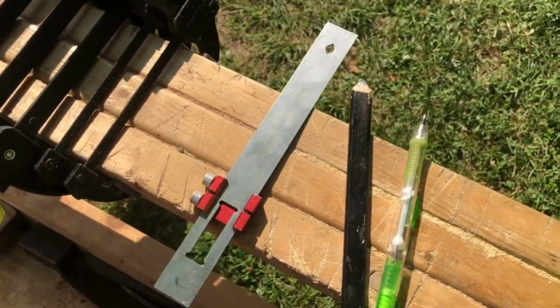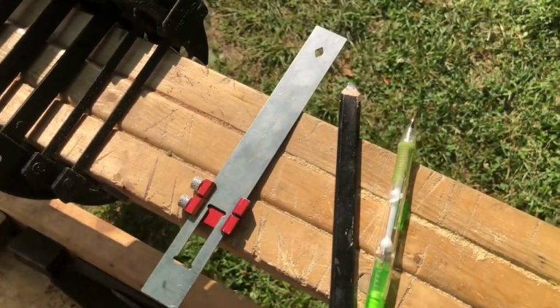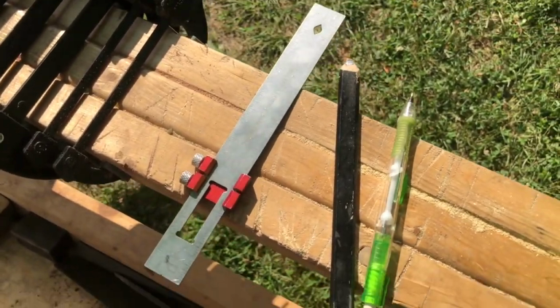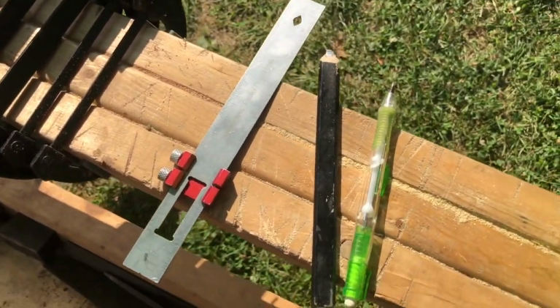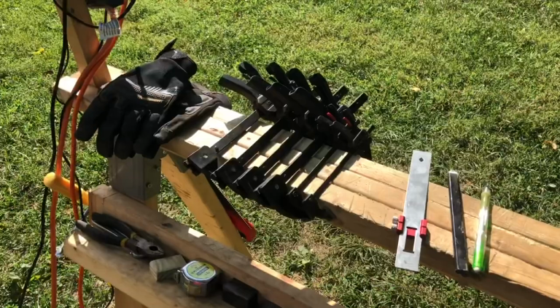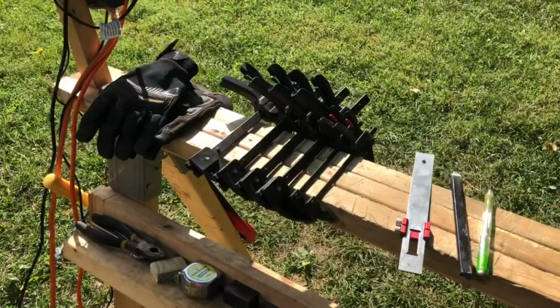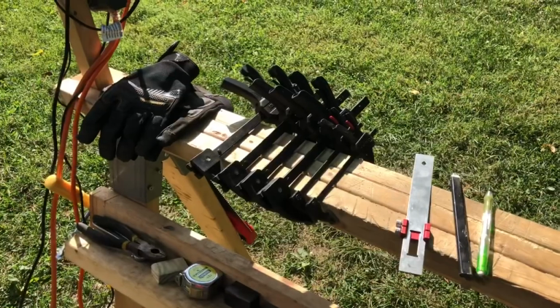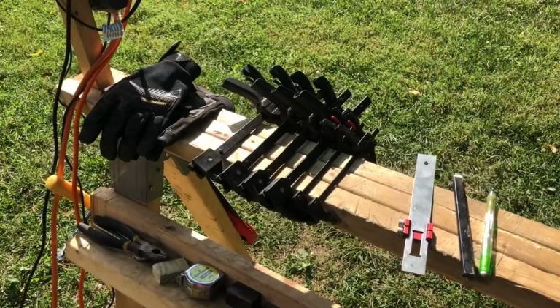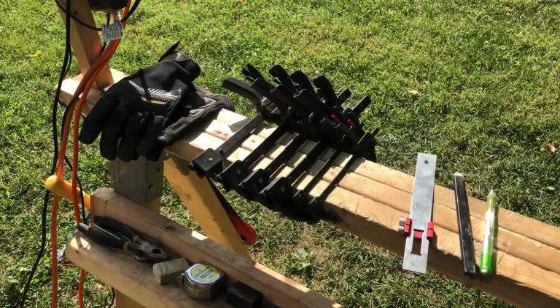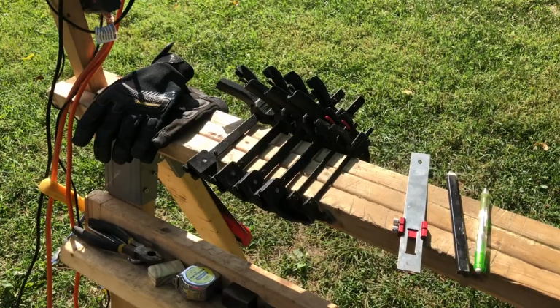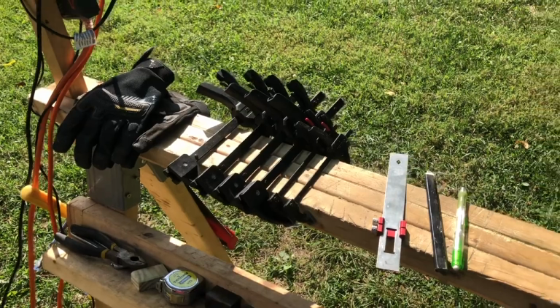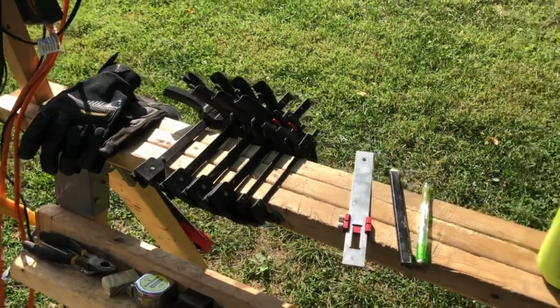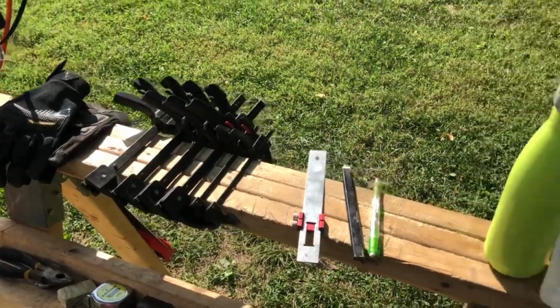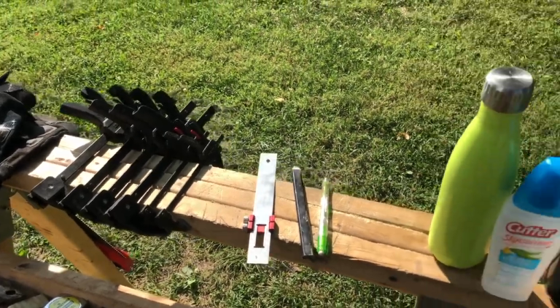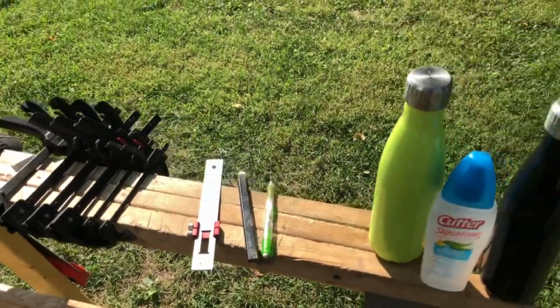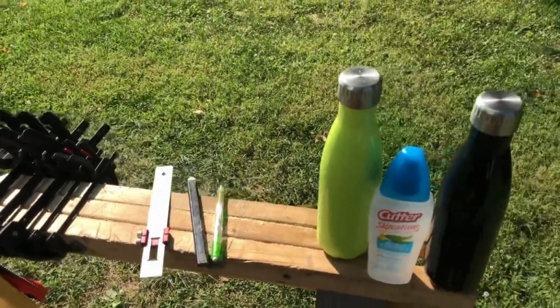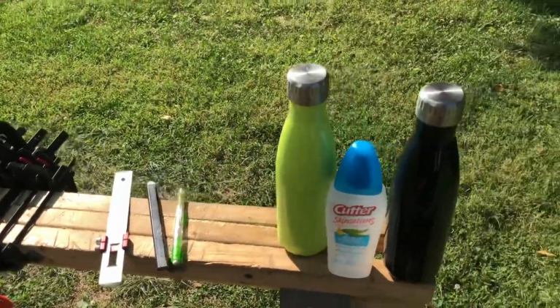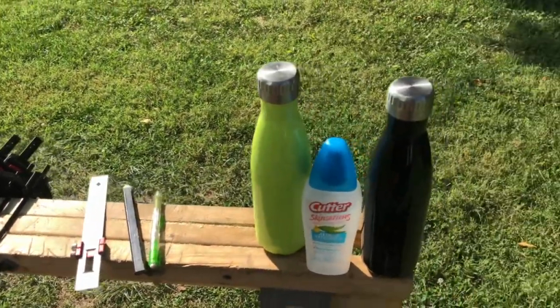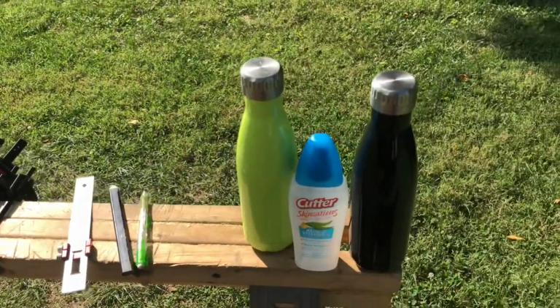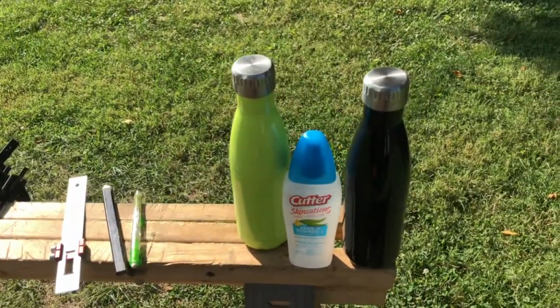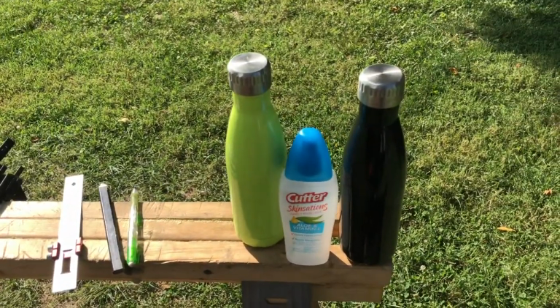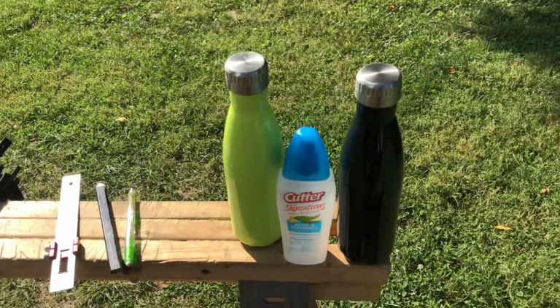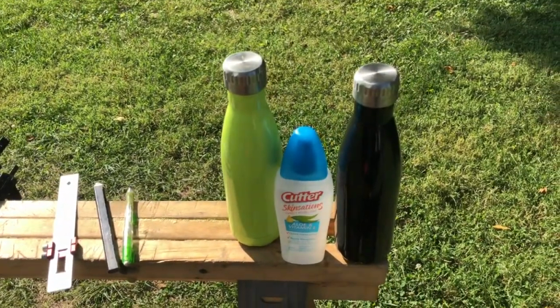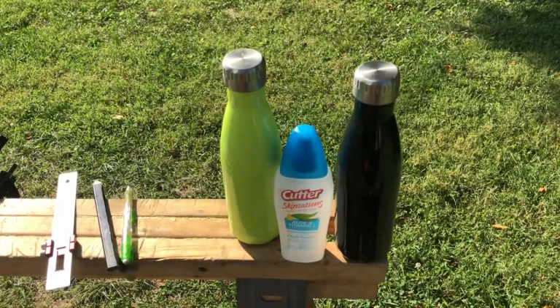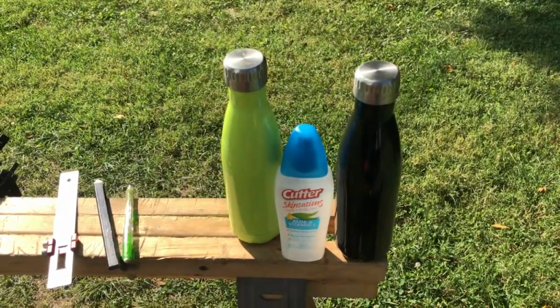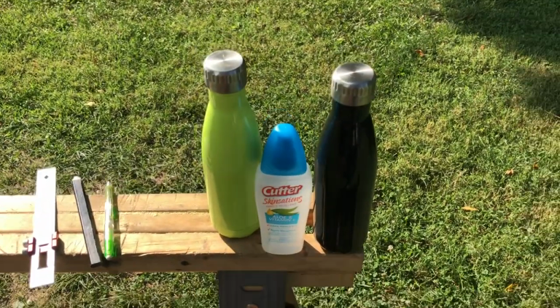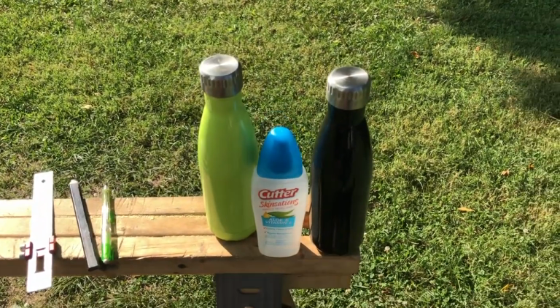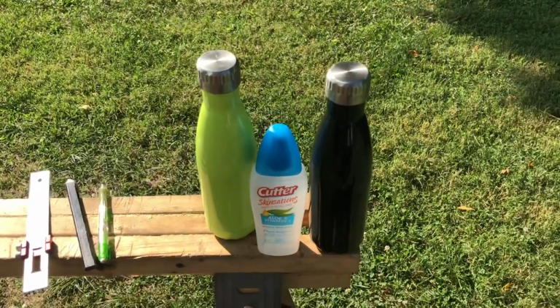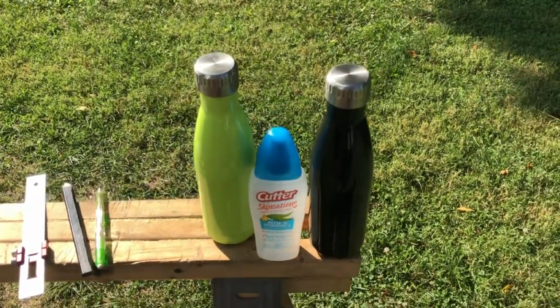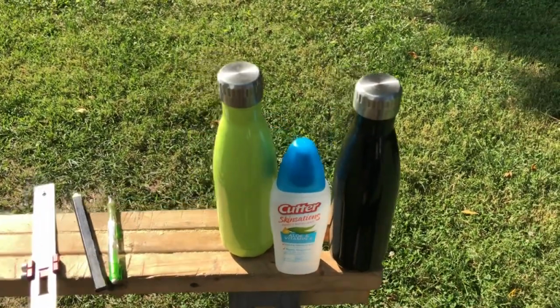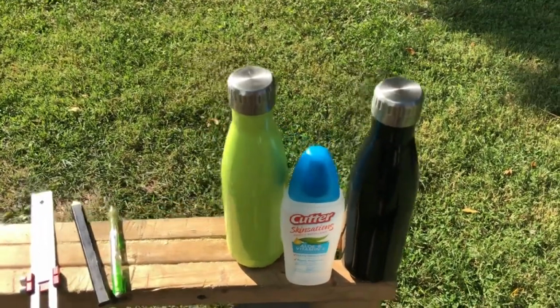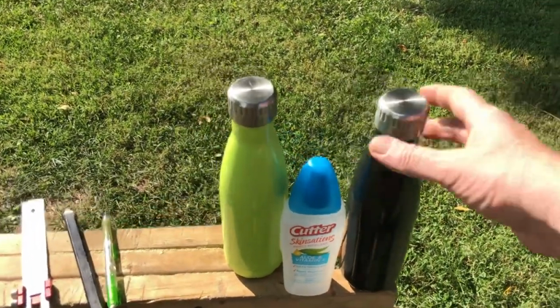The other thing you're going to need if you're doing this outside is plenty of water and mosquito repellent.